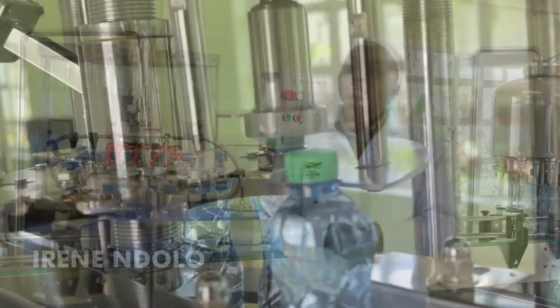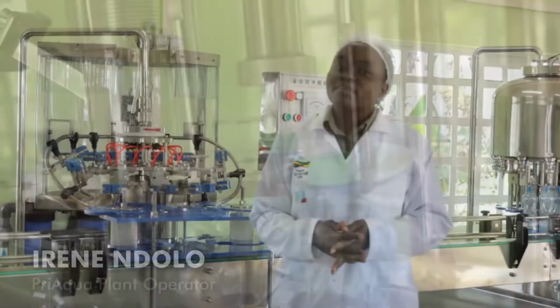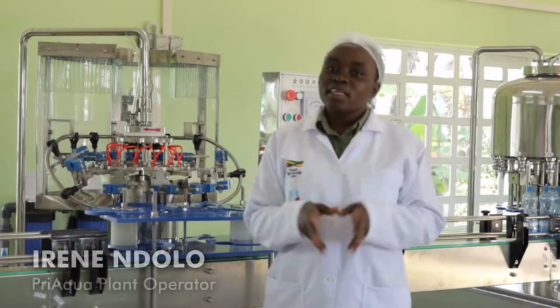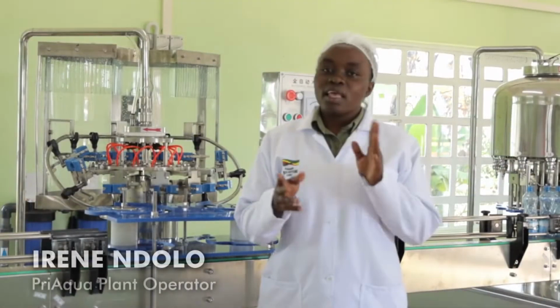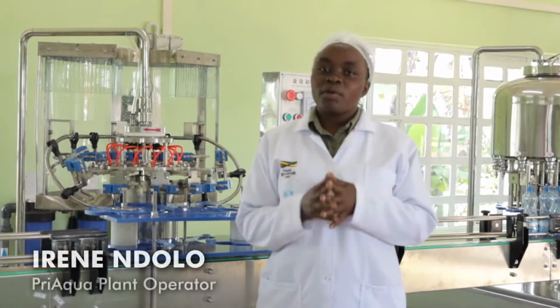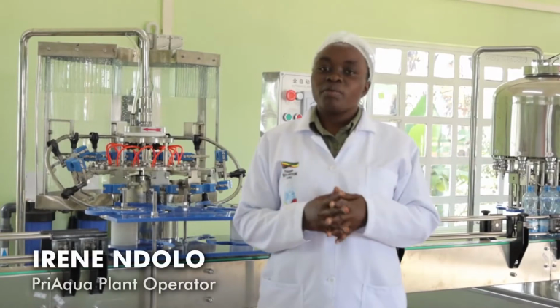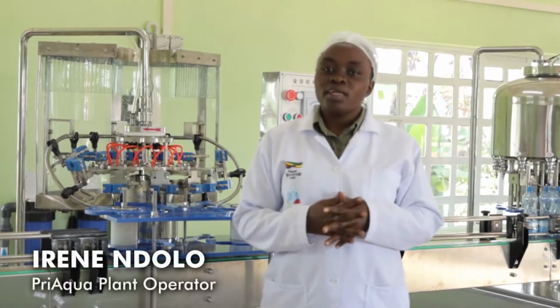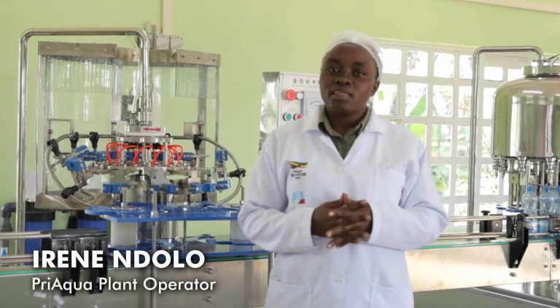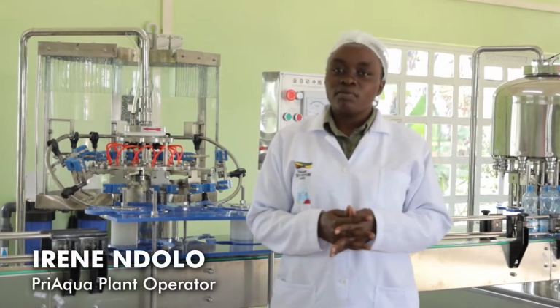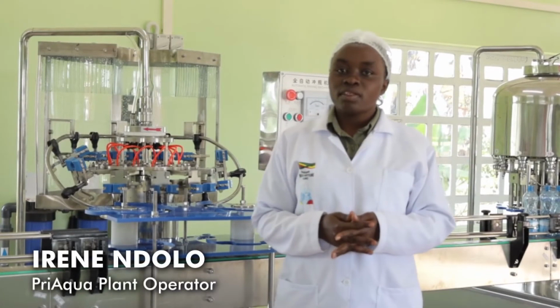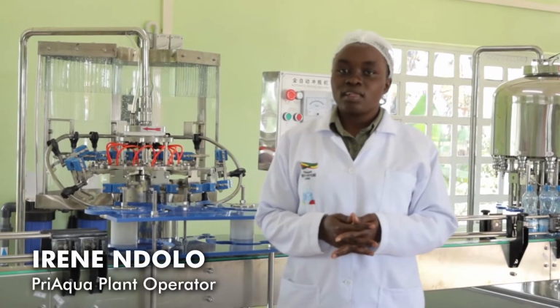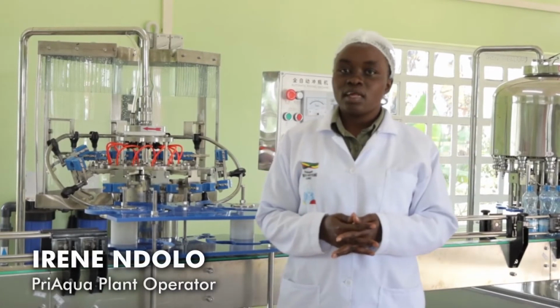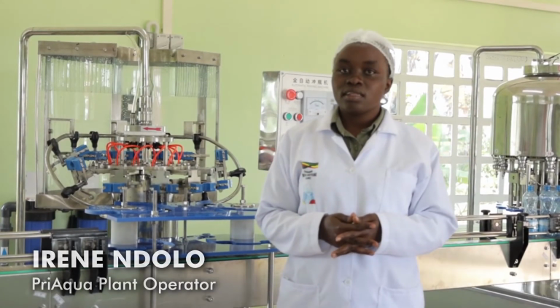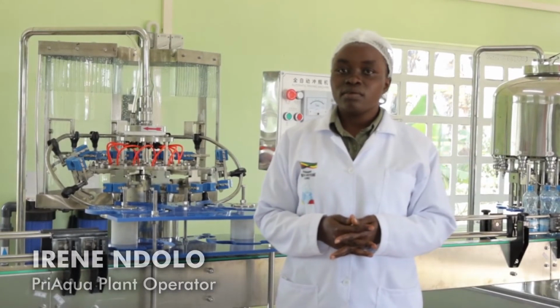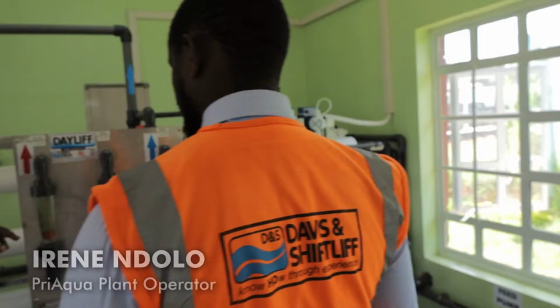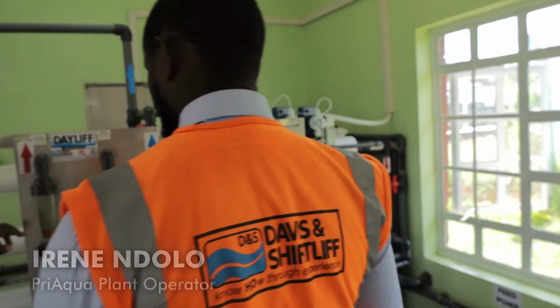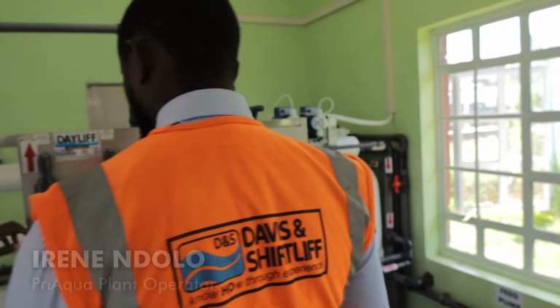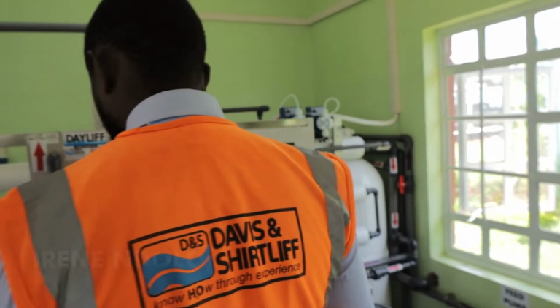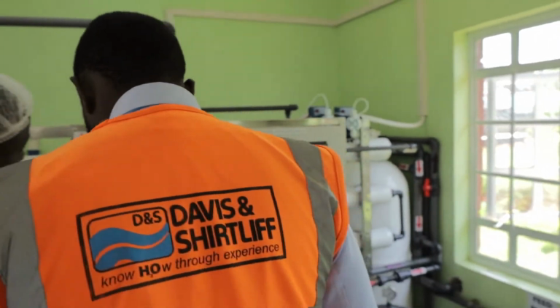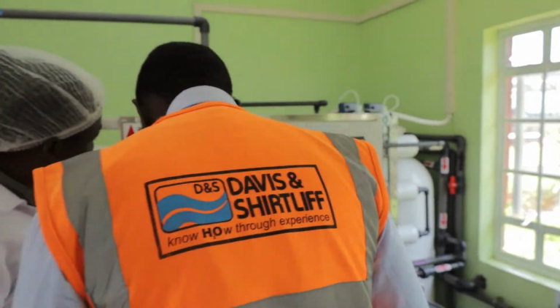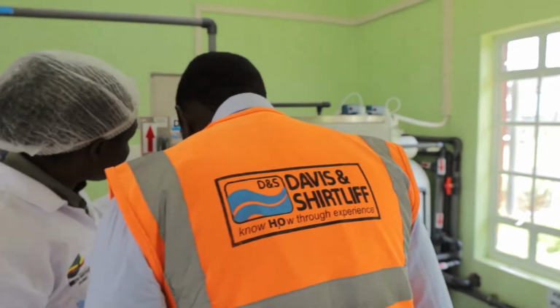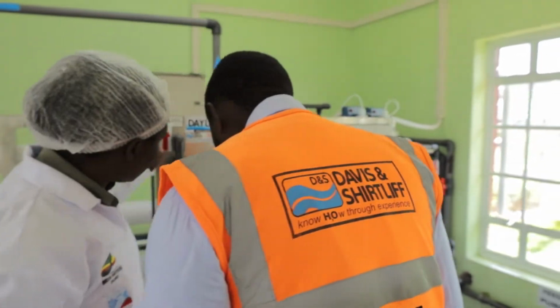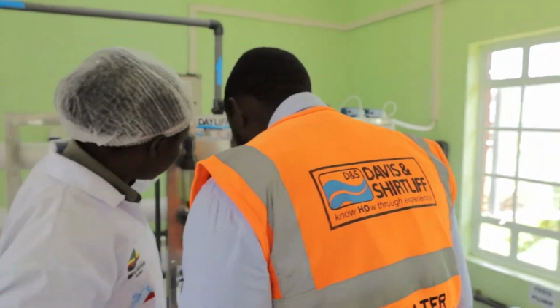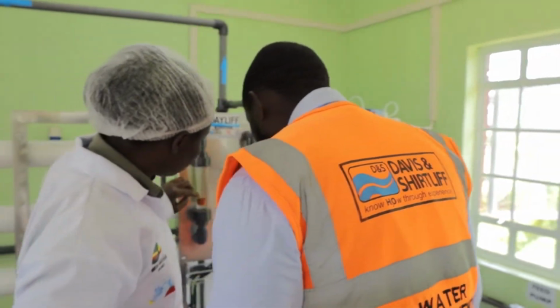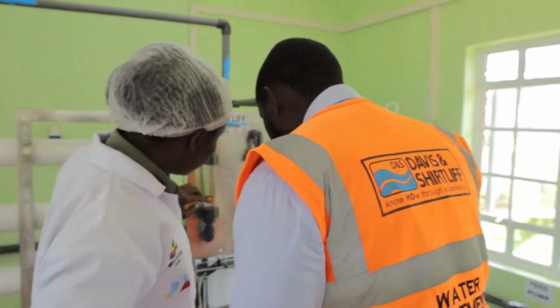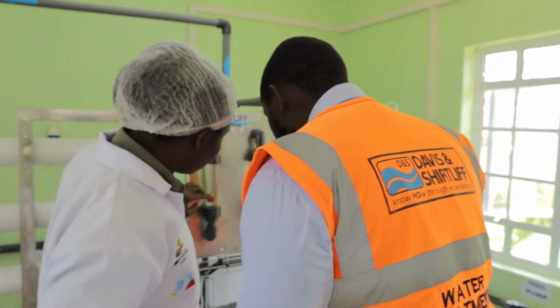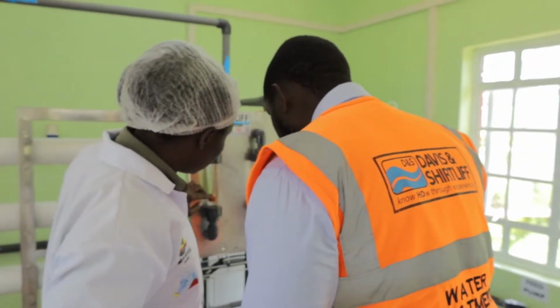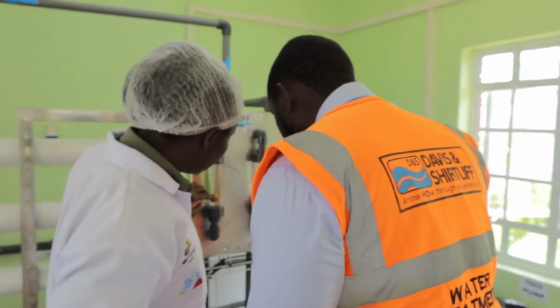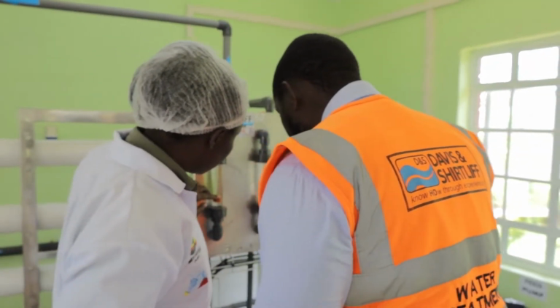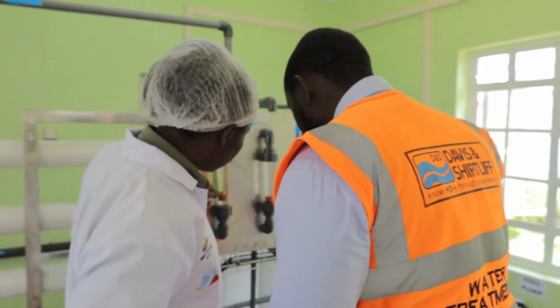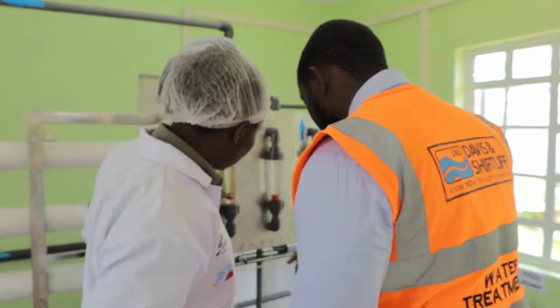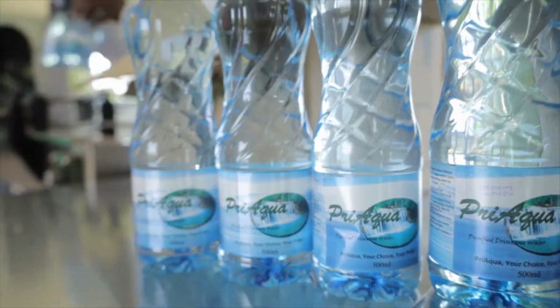Since we installed the Davis & Shuttley system, we have been able to get fresh and quality water, and we are able to sell it.